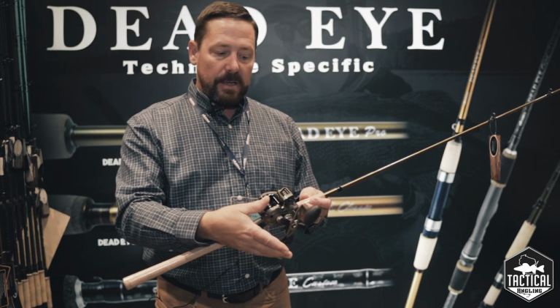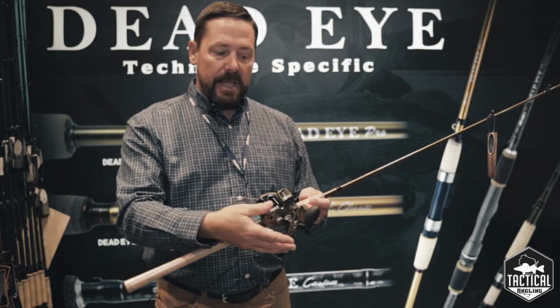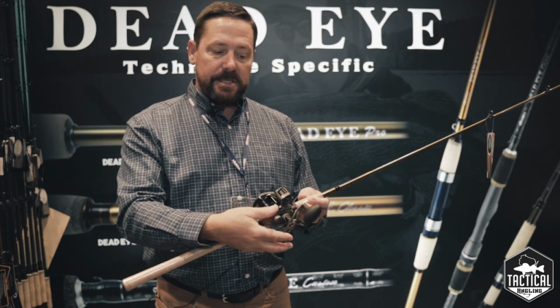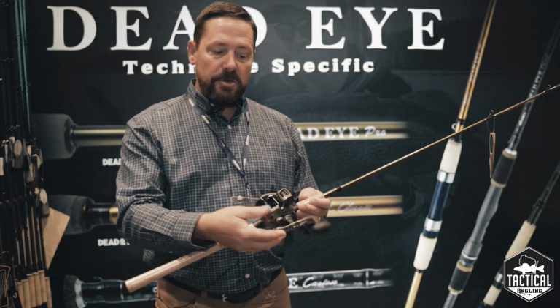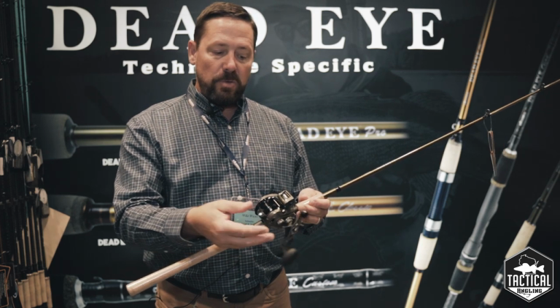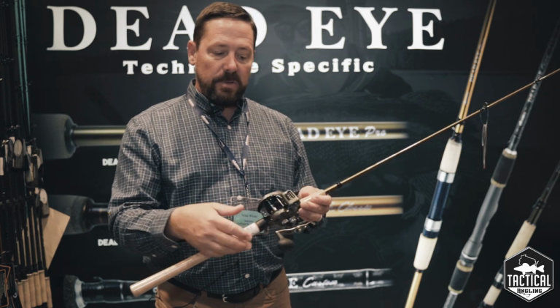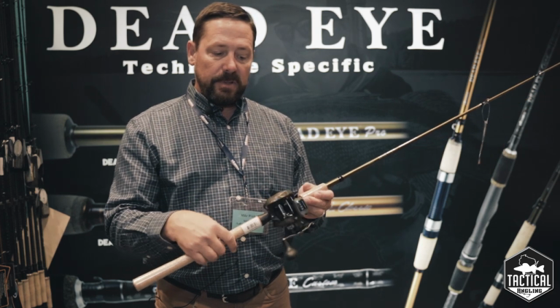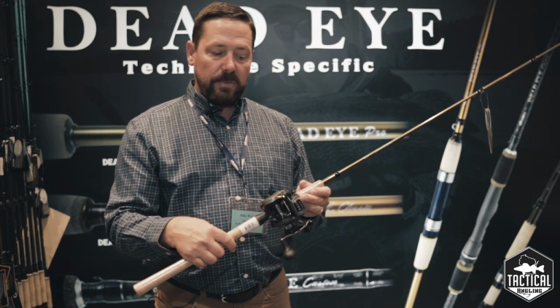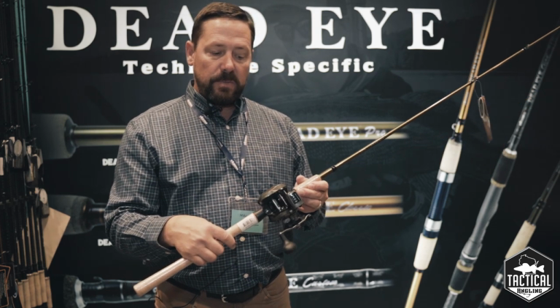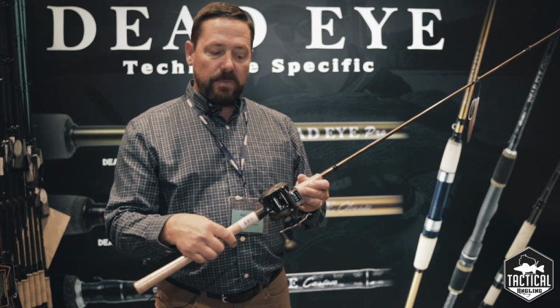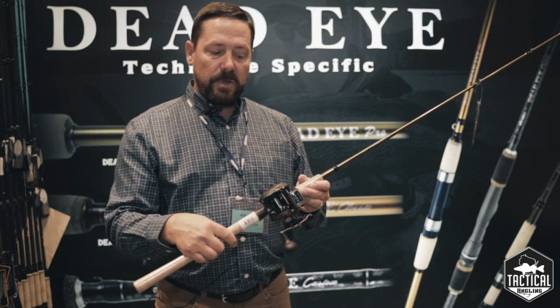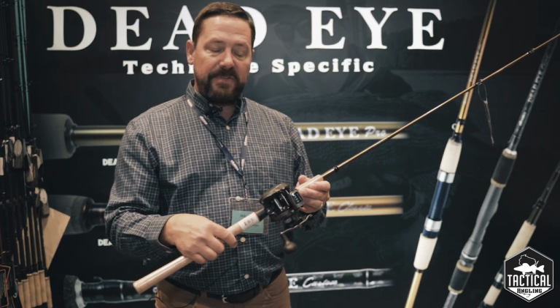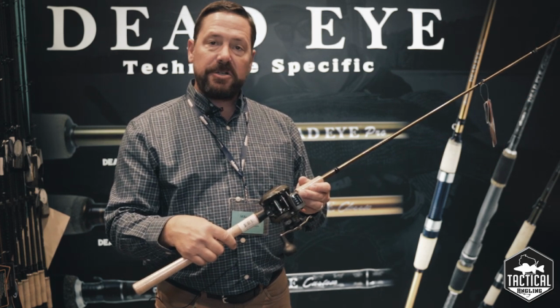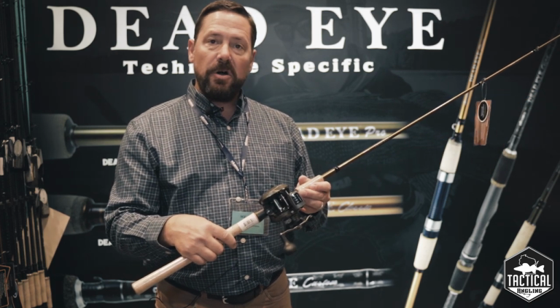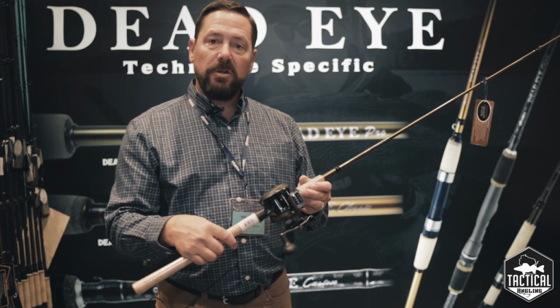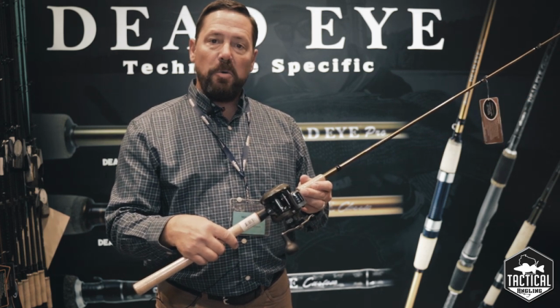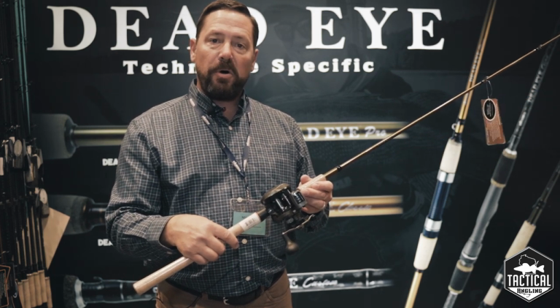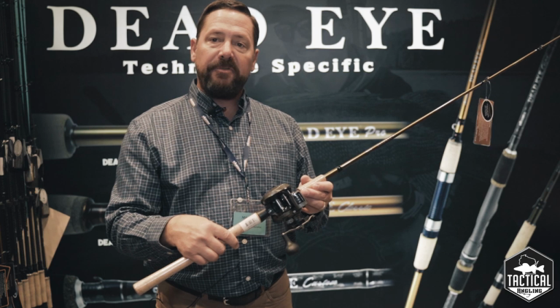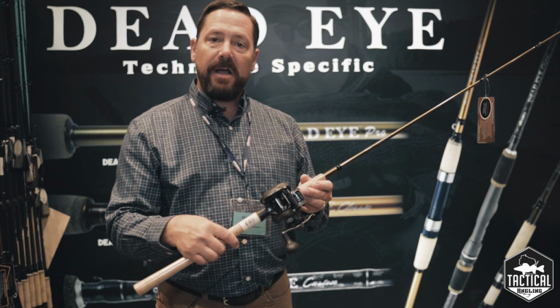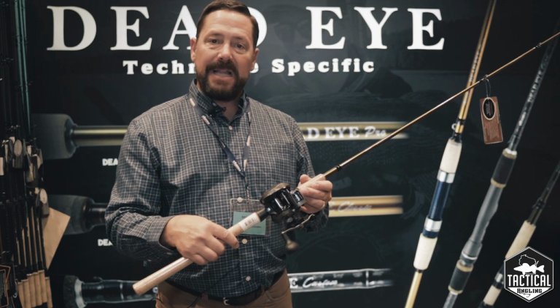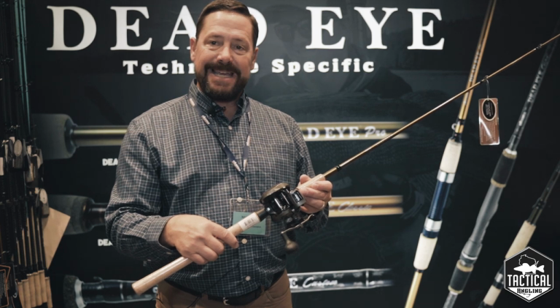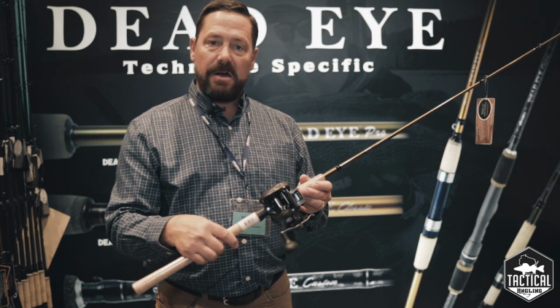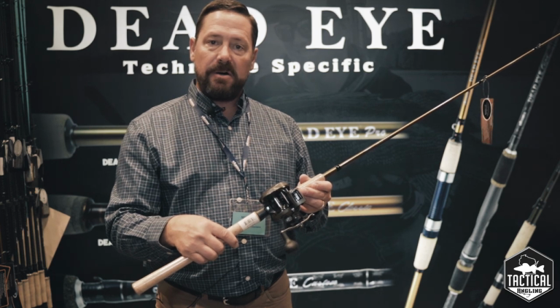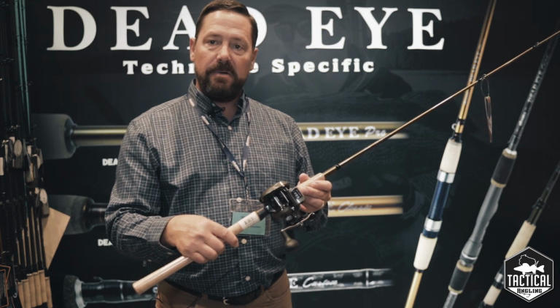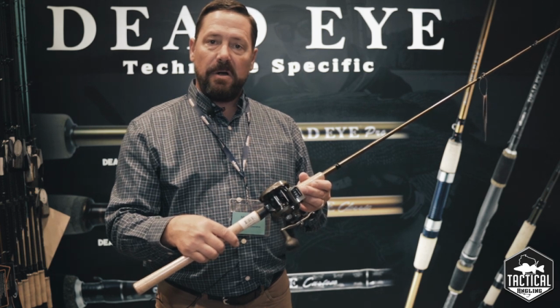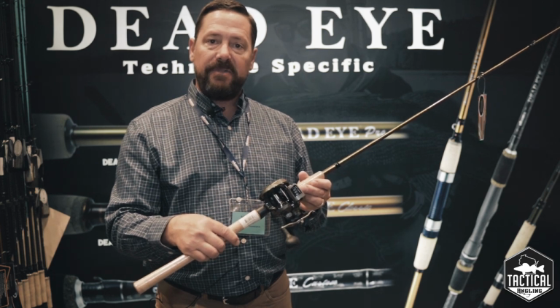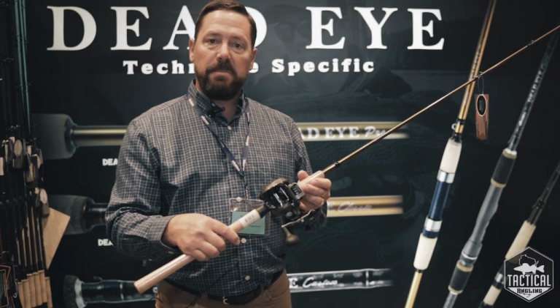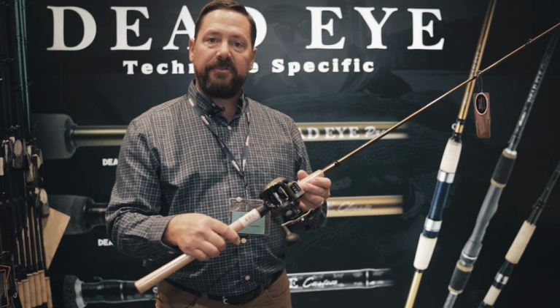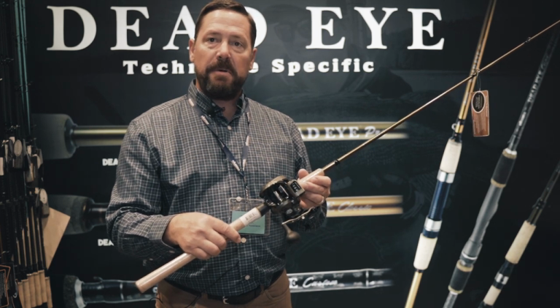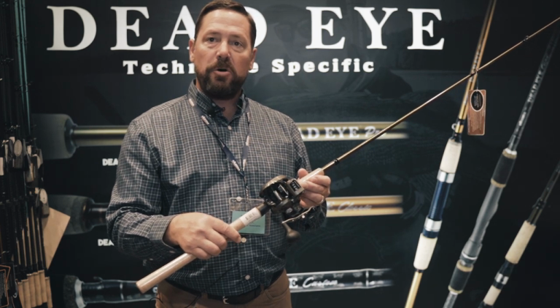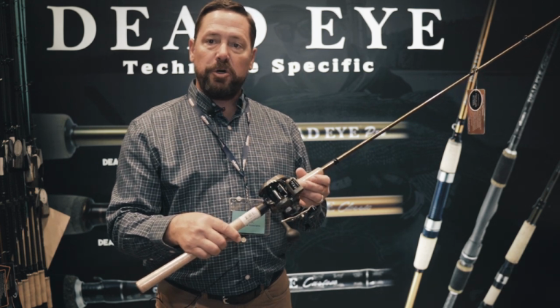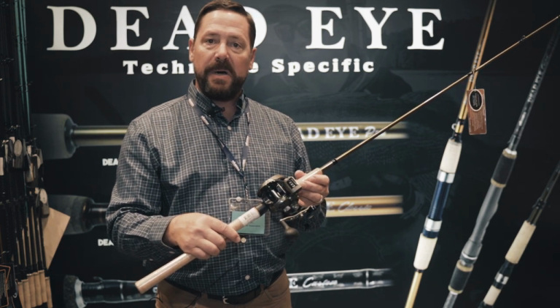That's the new Convector low-profile line counter, available from Okuma.